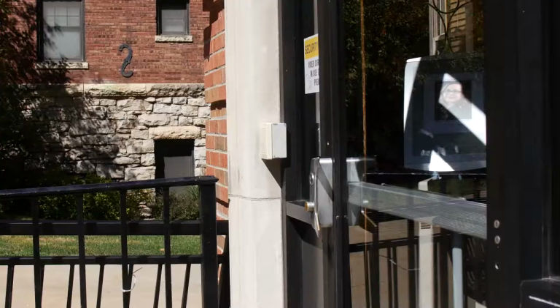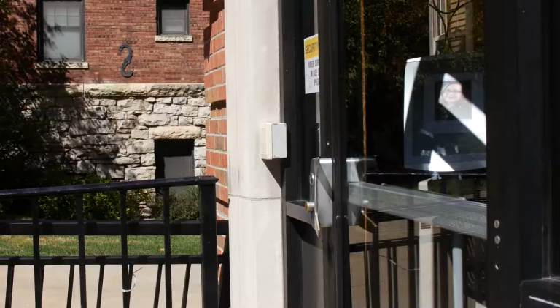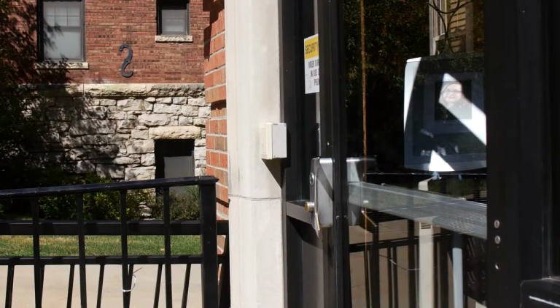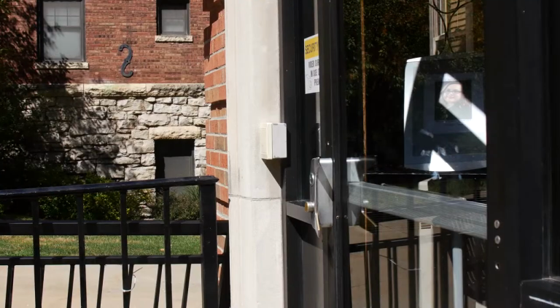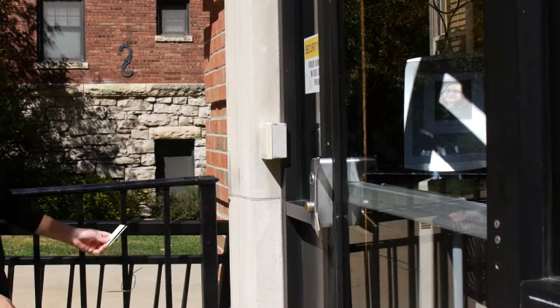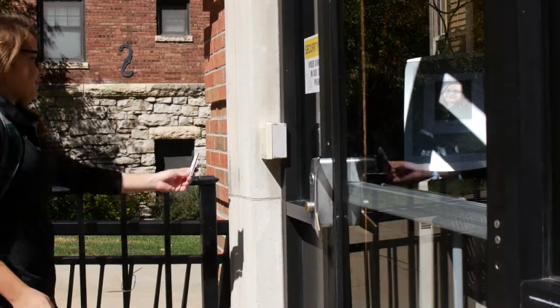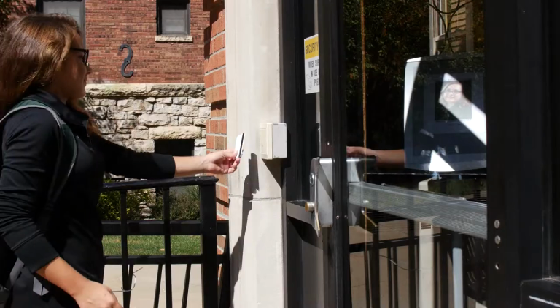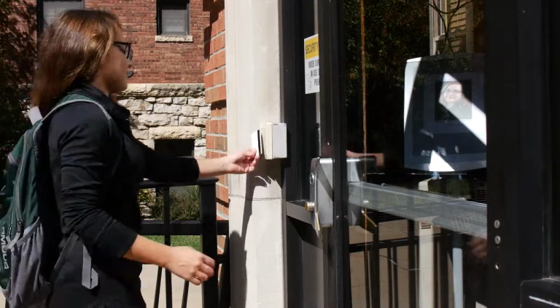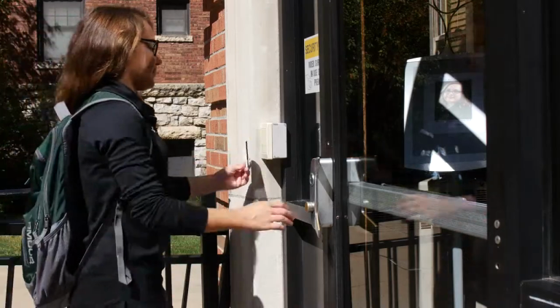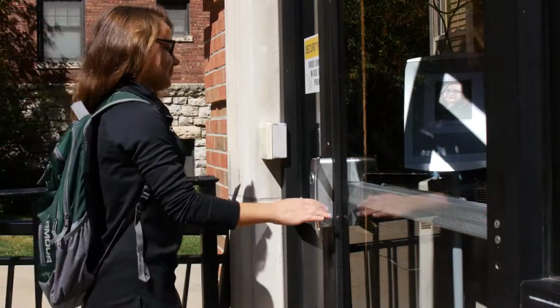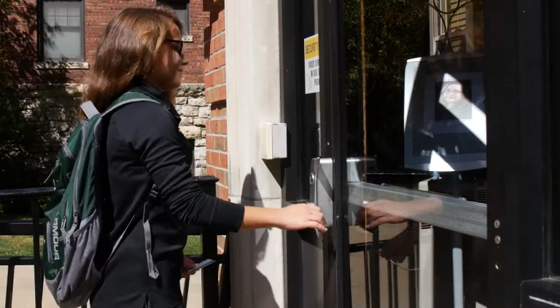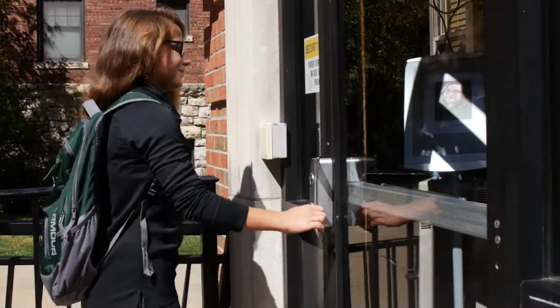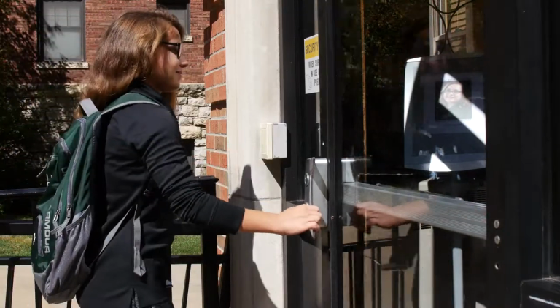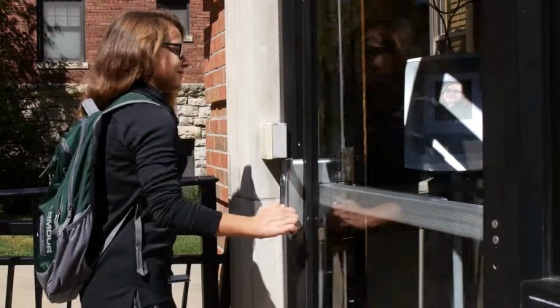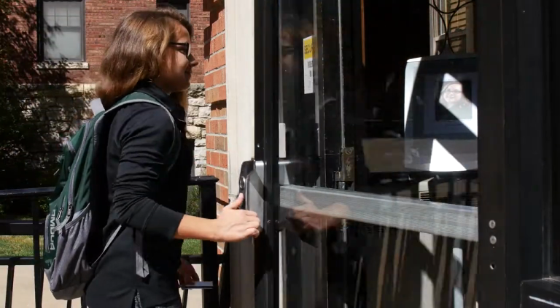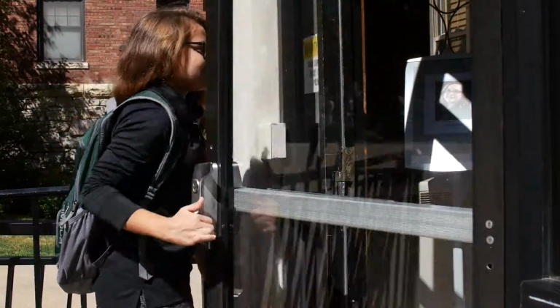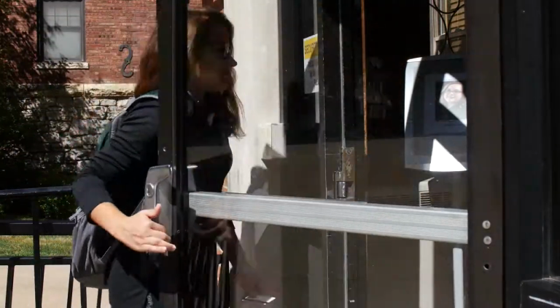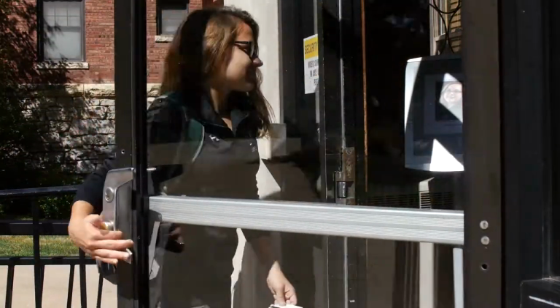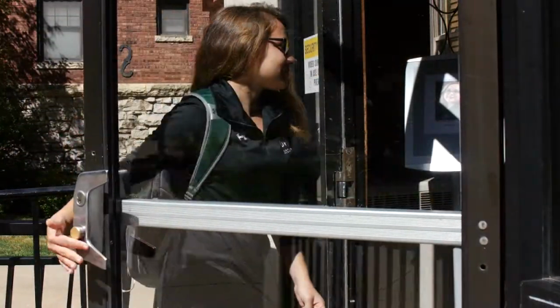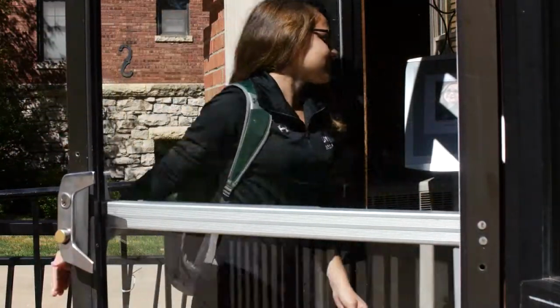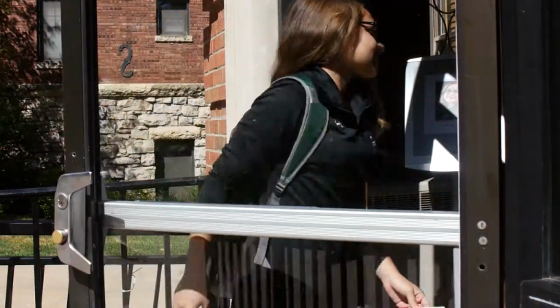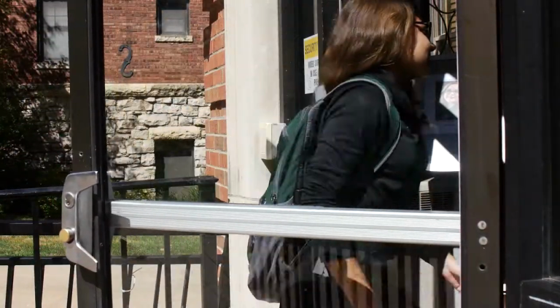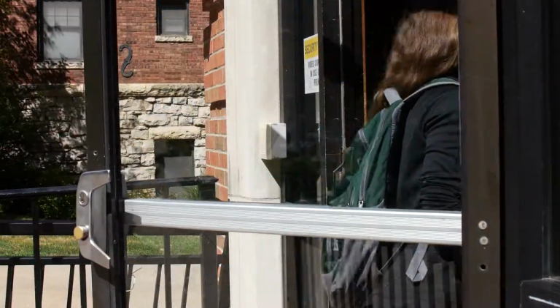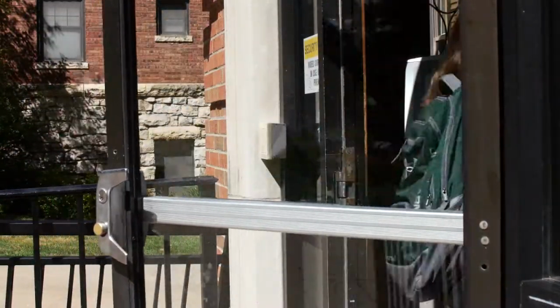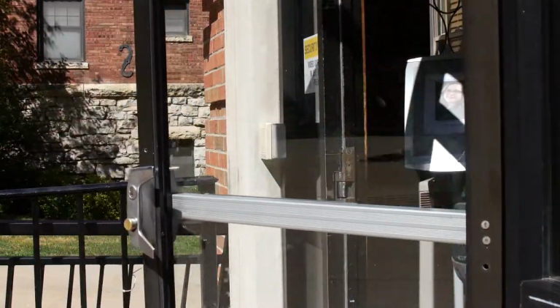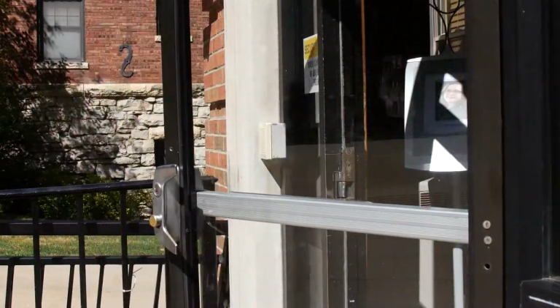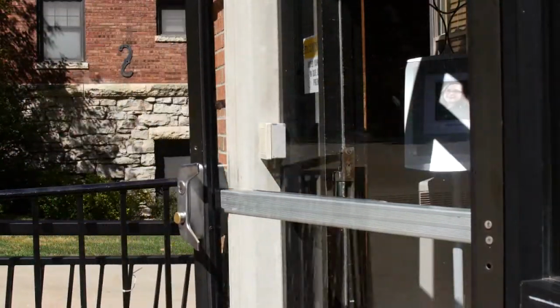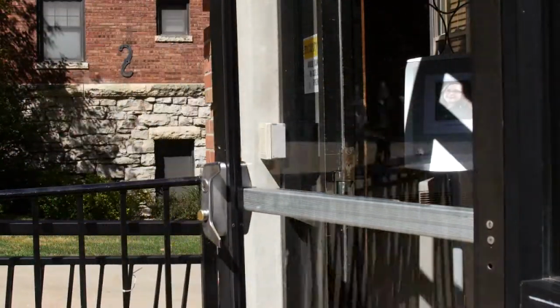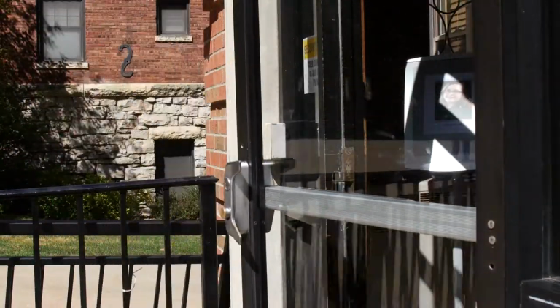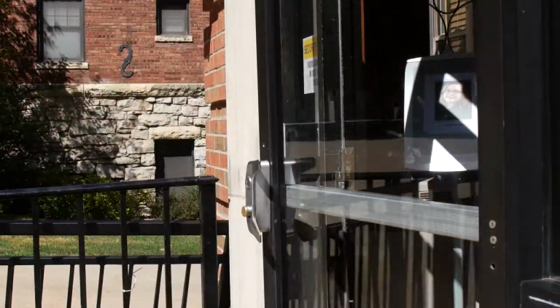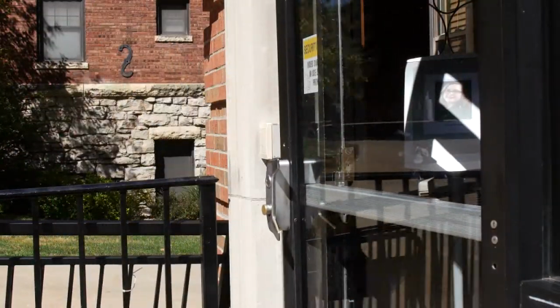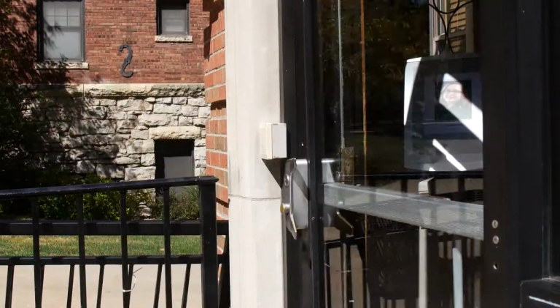For security purposes, each student is given an ID card that they scan to get access into their residence hall.